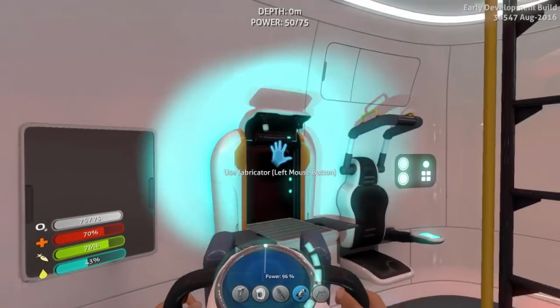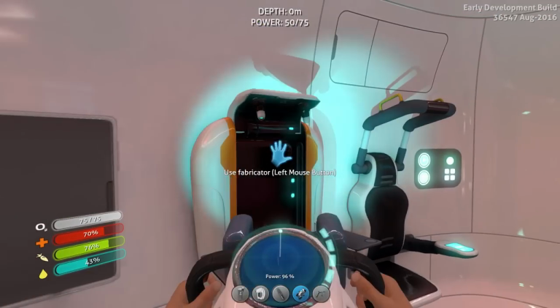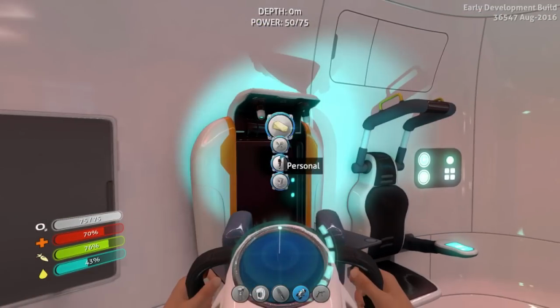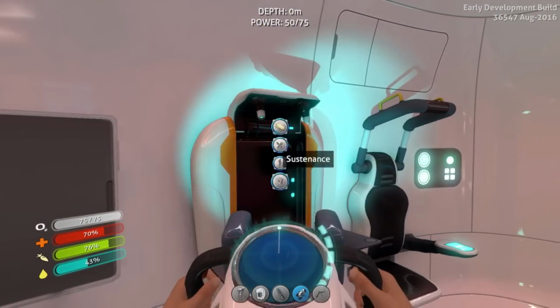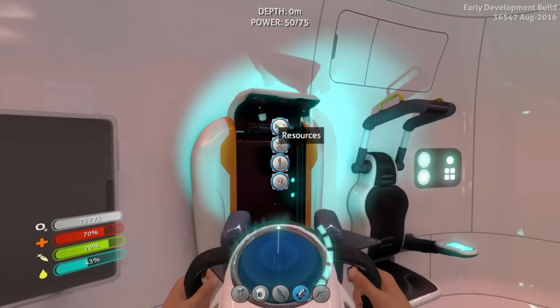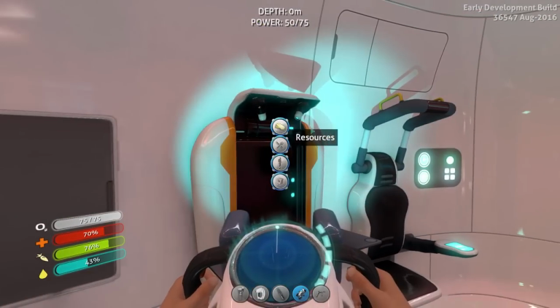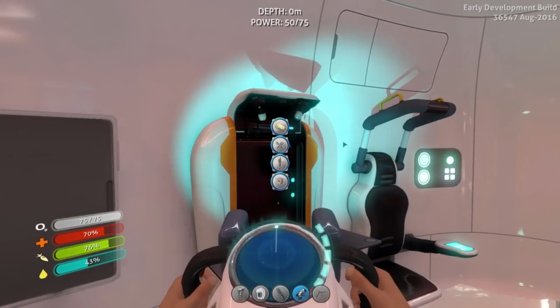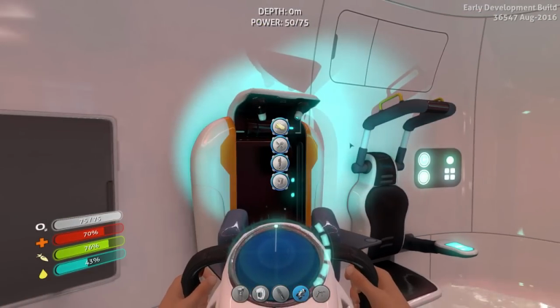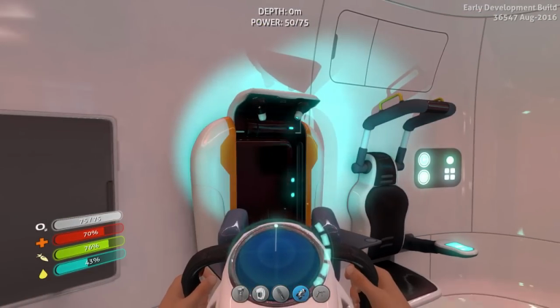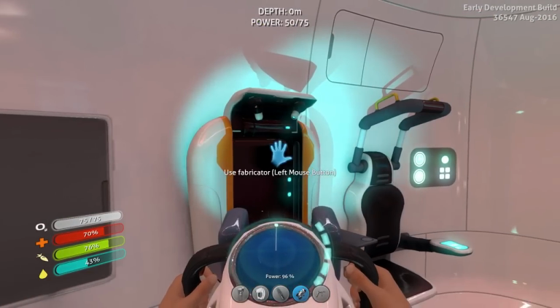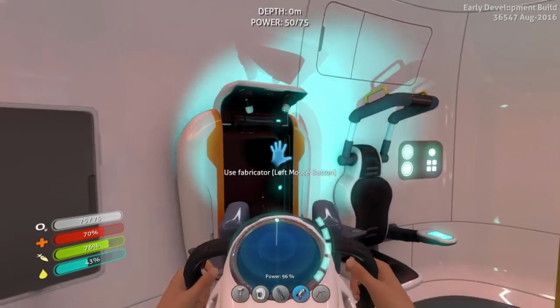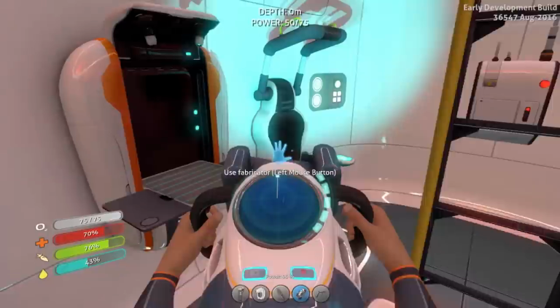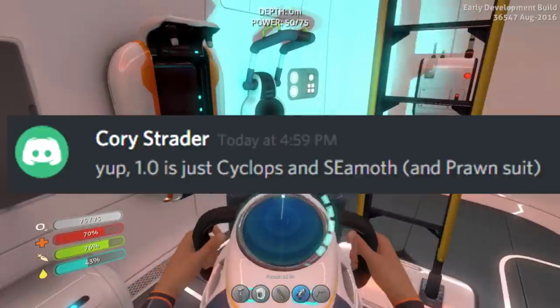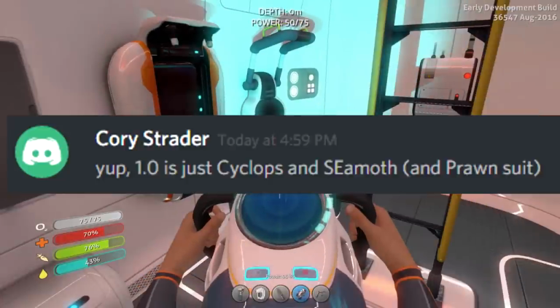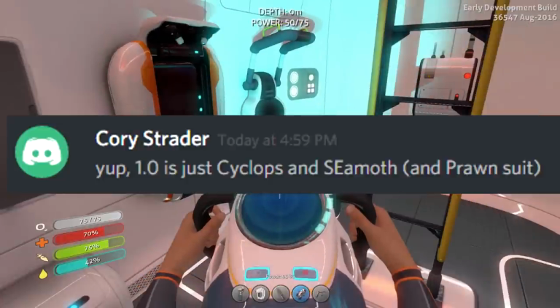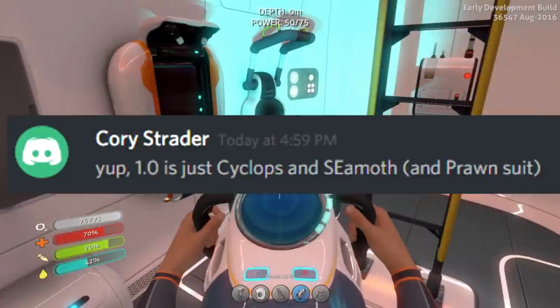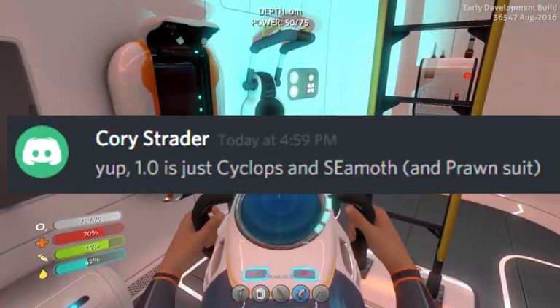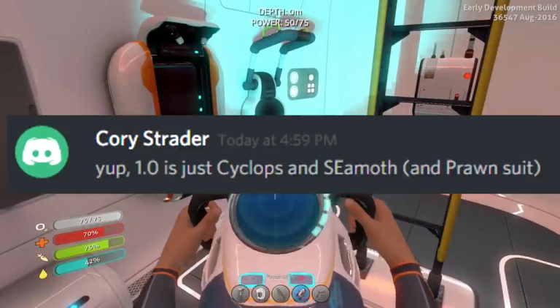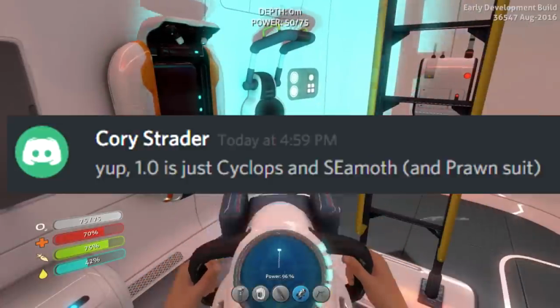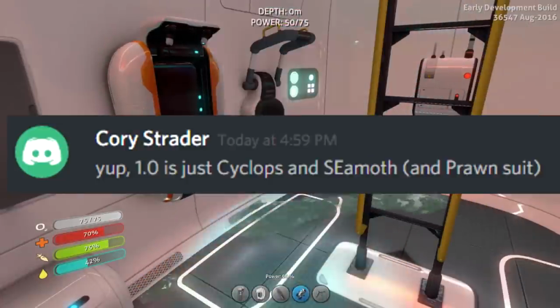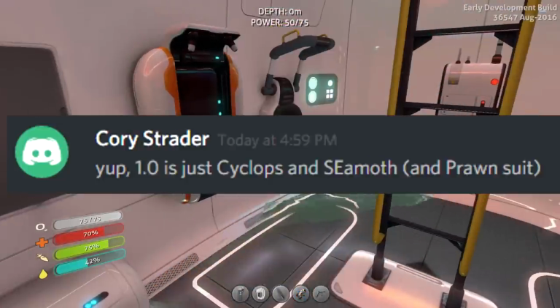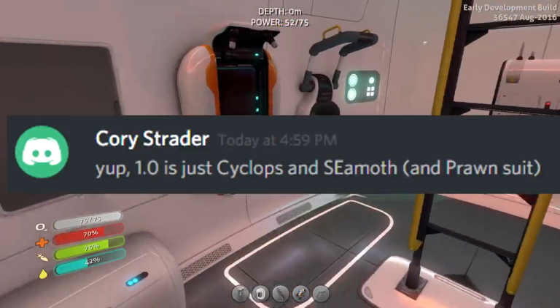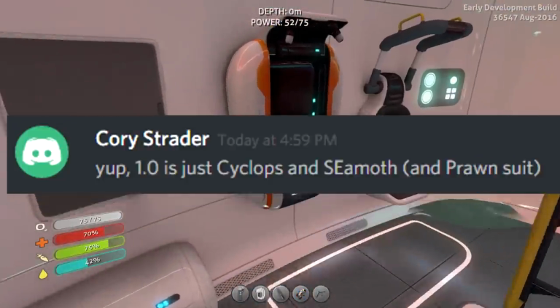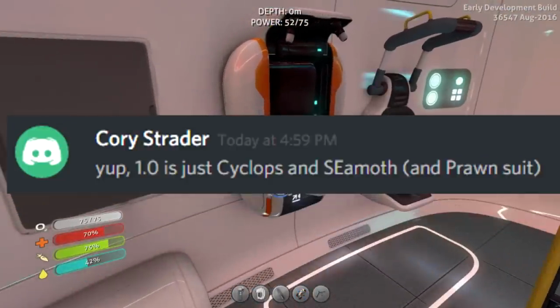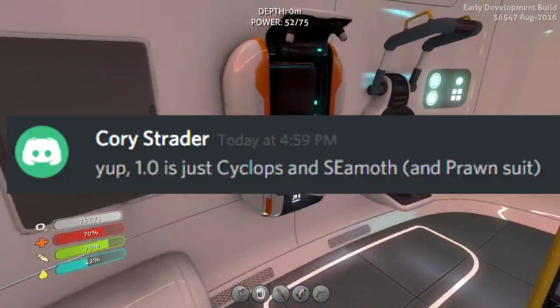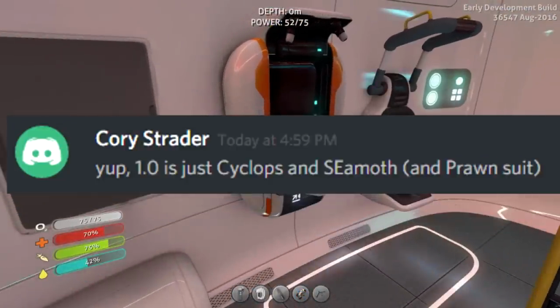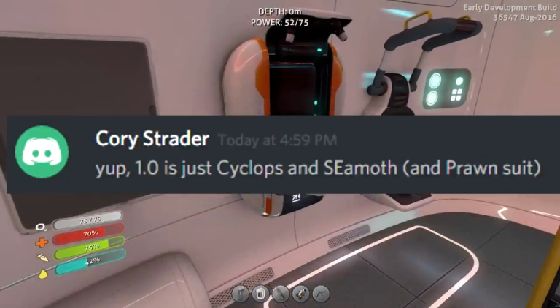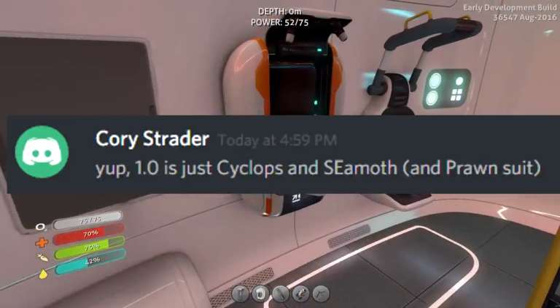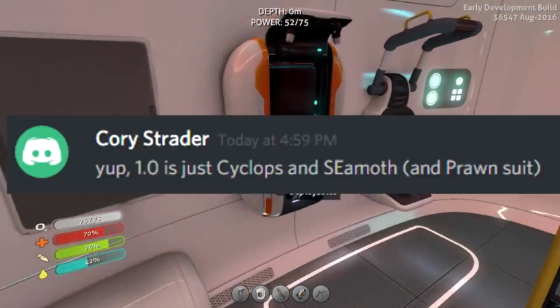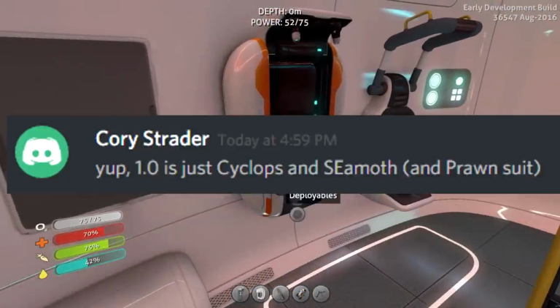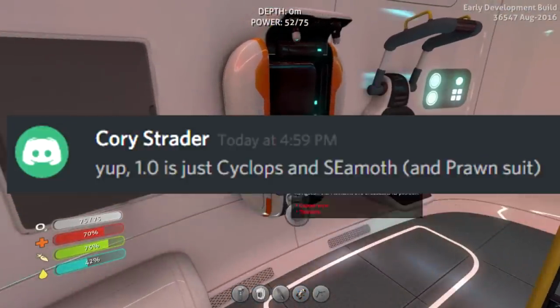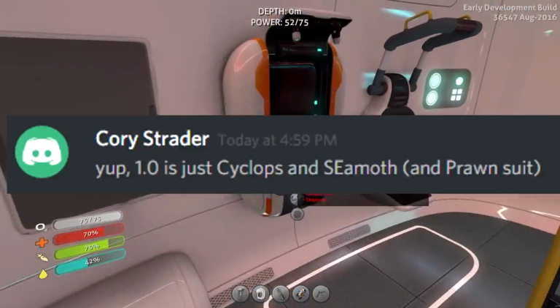Corey Strader, a developer of Subnautica, said that version 1.0 will just be the Cyclops, Seemoth and the Prawn suit.